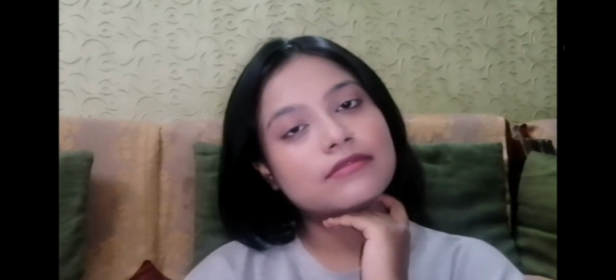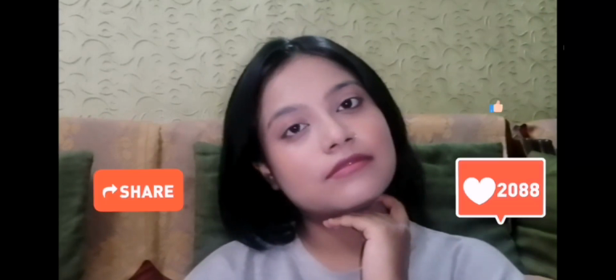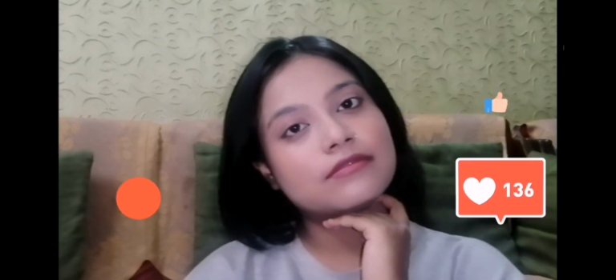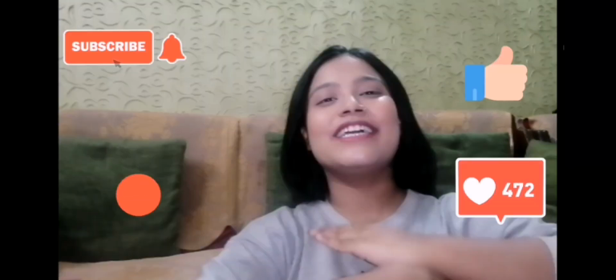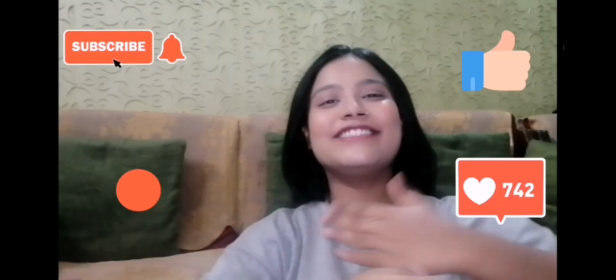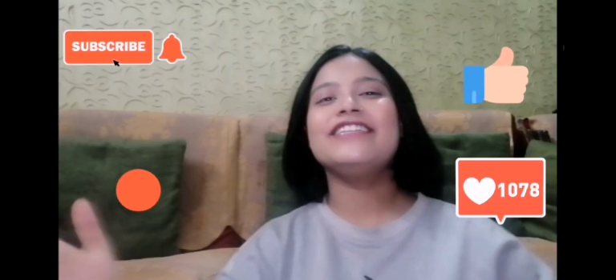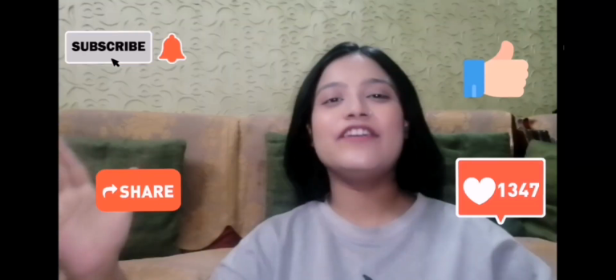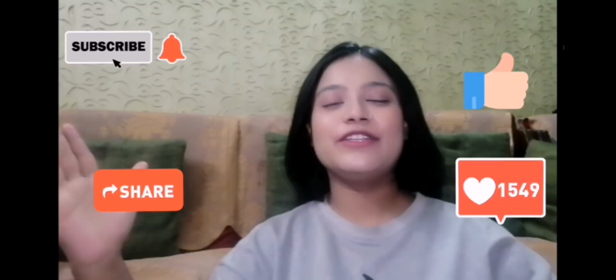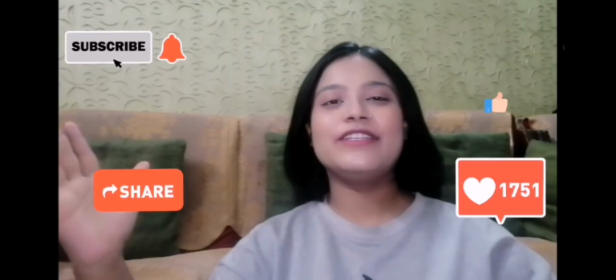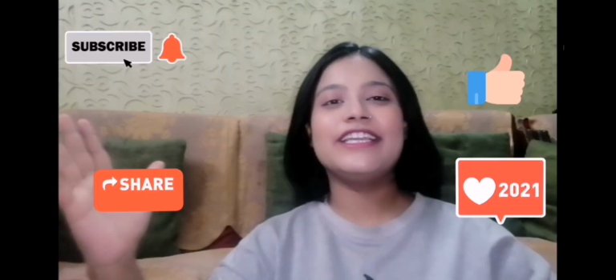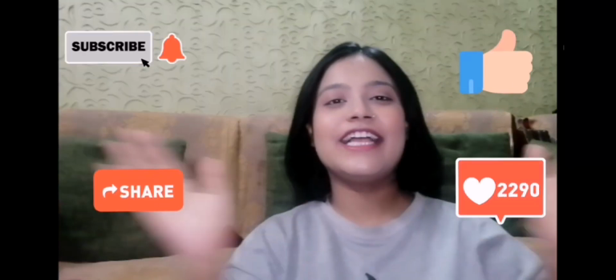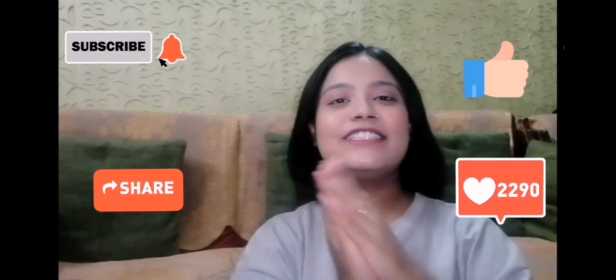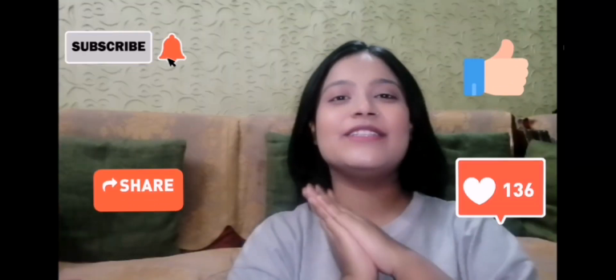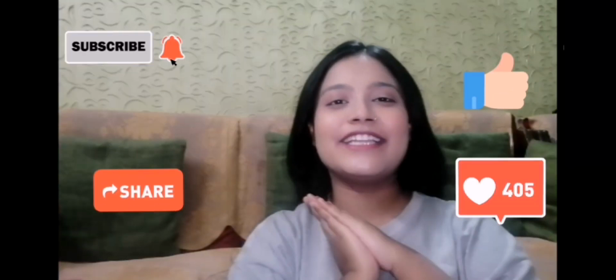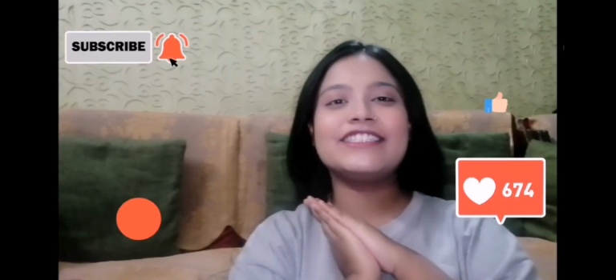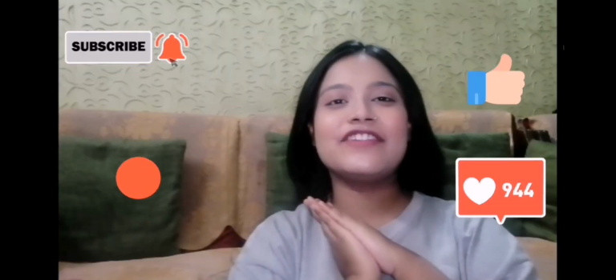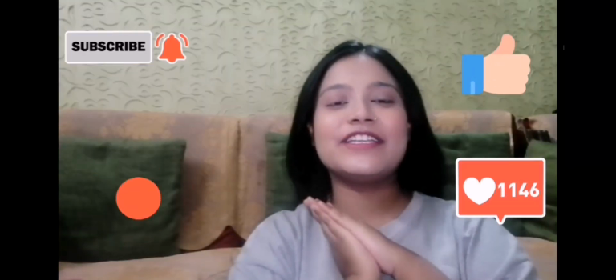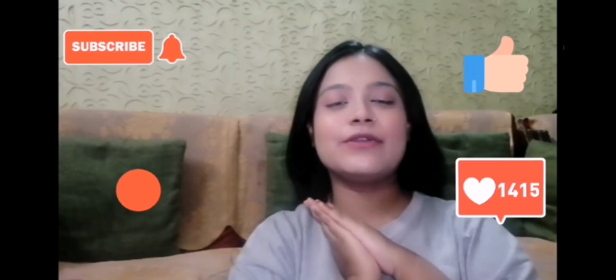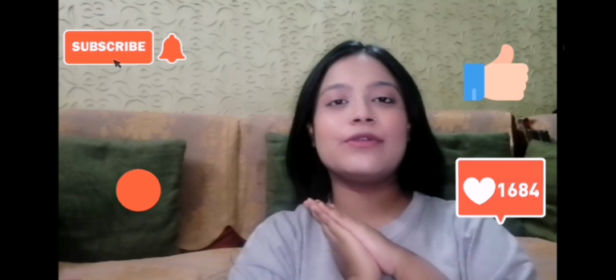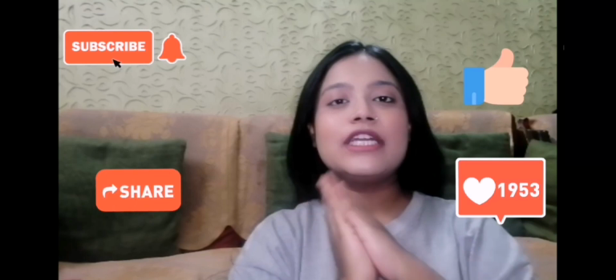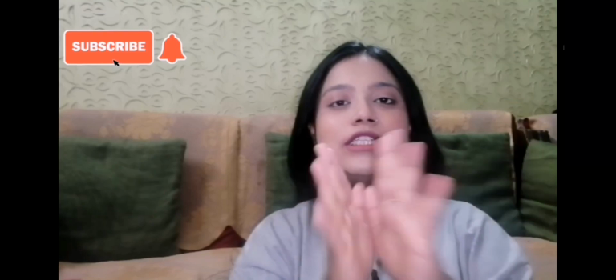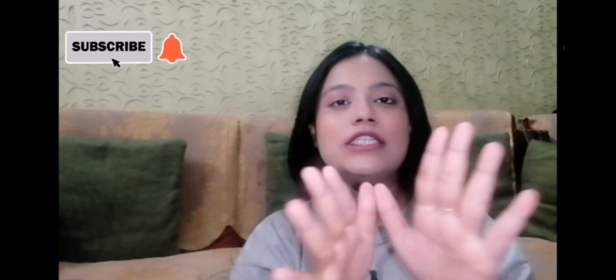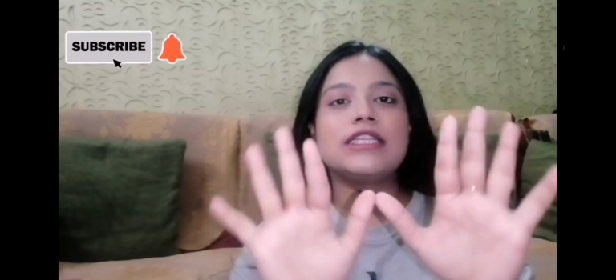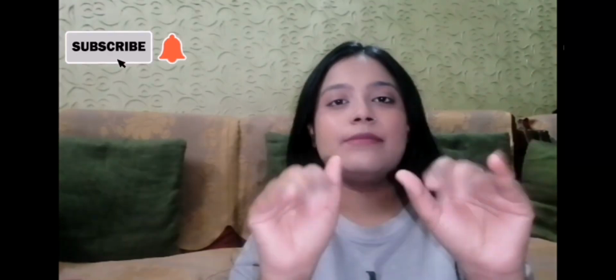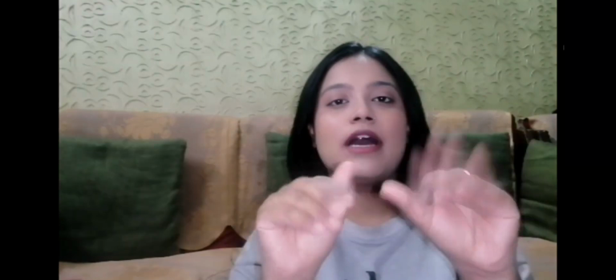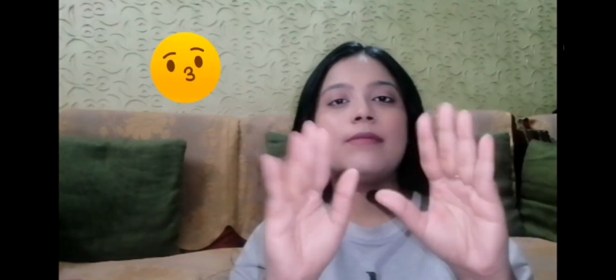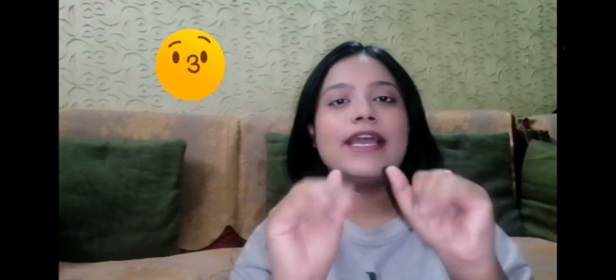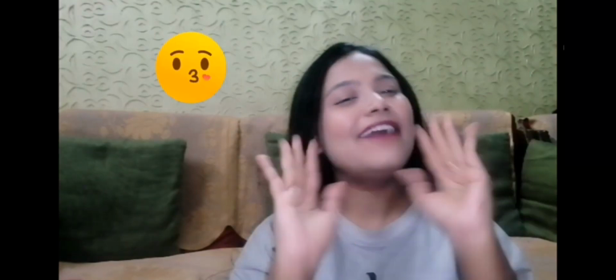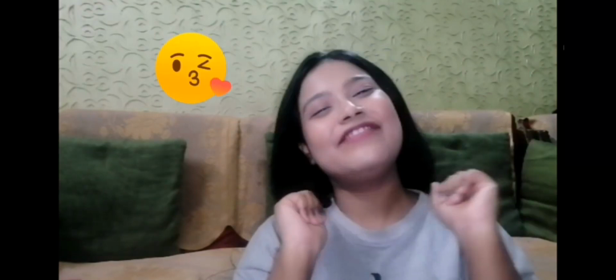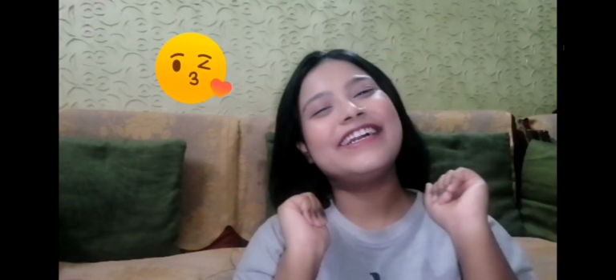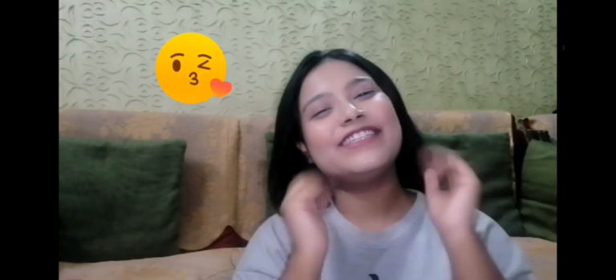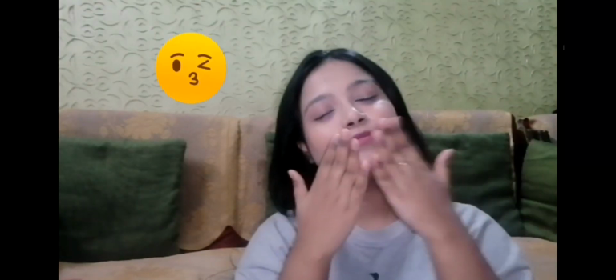That's it for today. I'll see you in the next video. Till then, bye bye! Have fun!